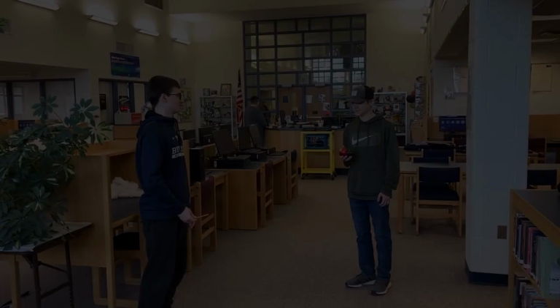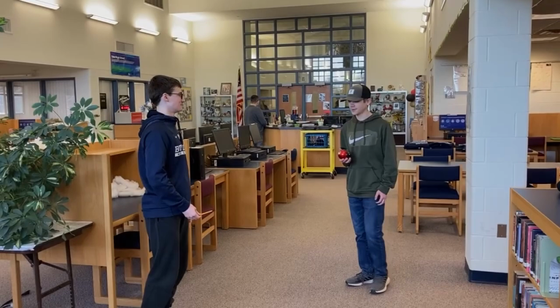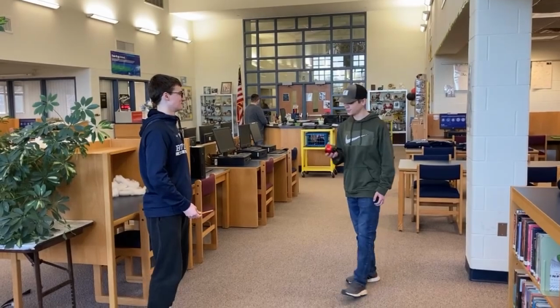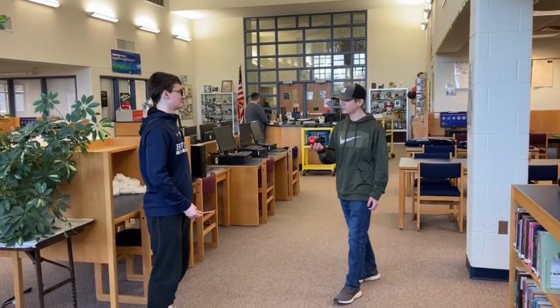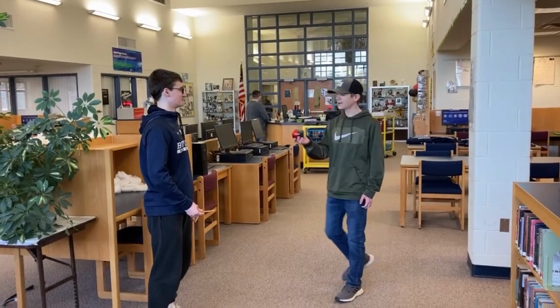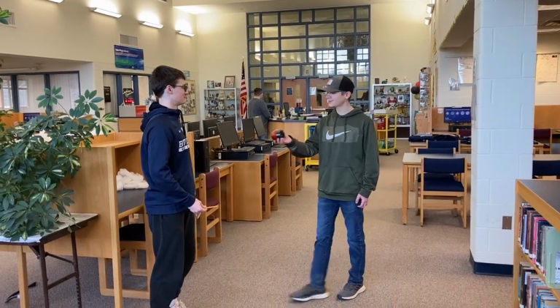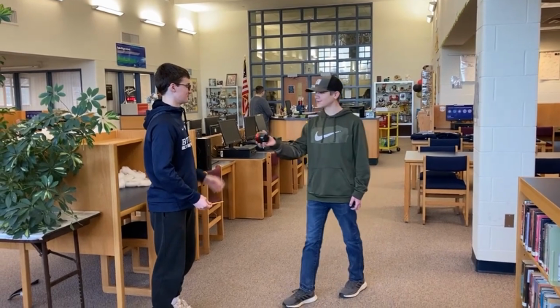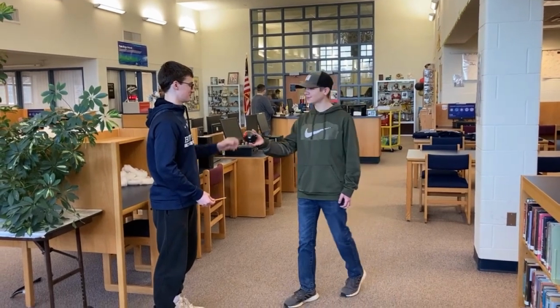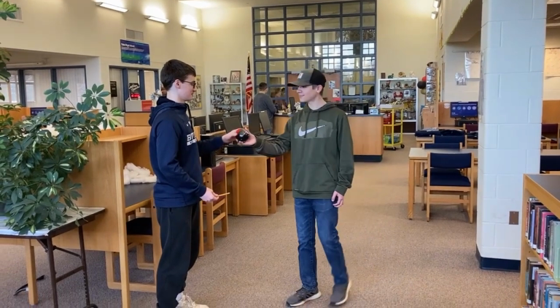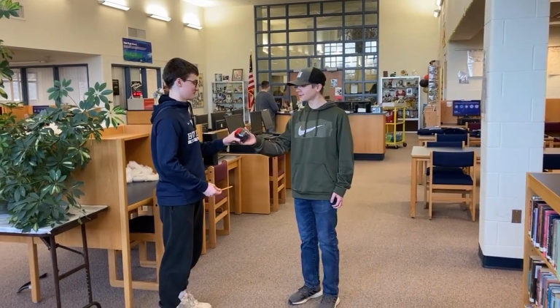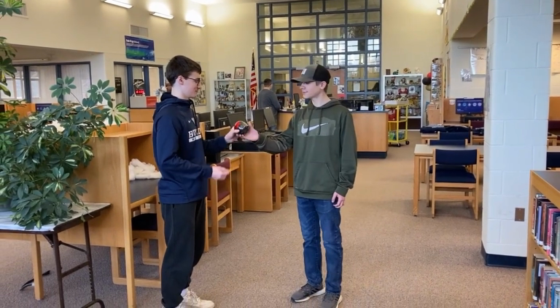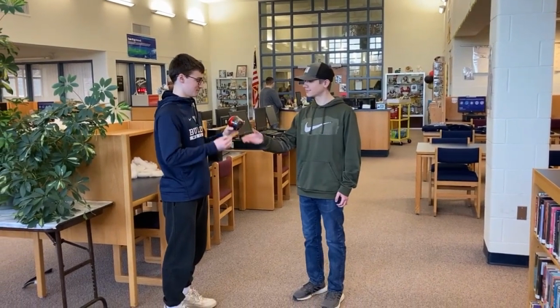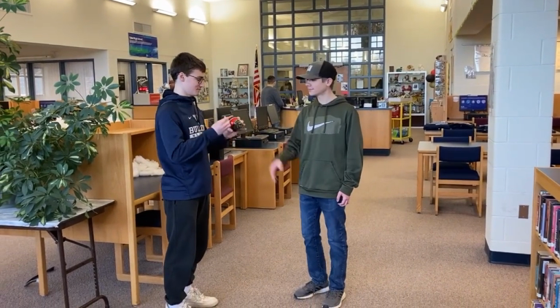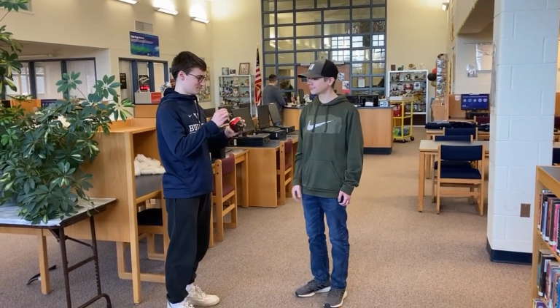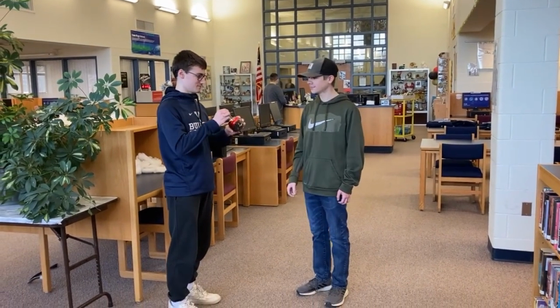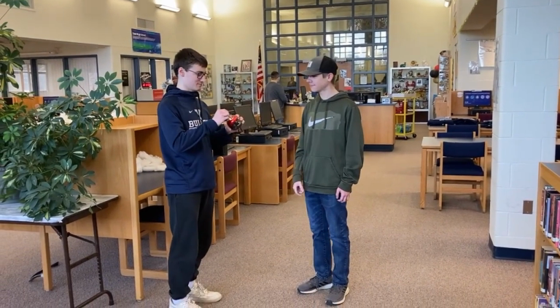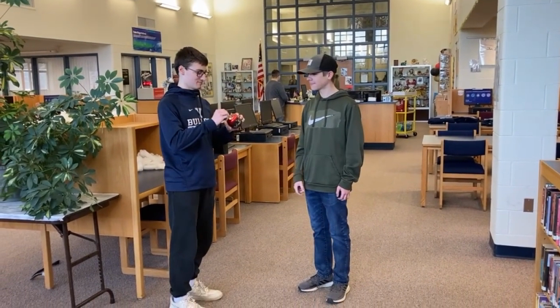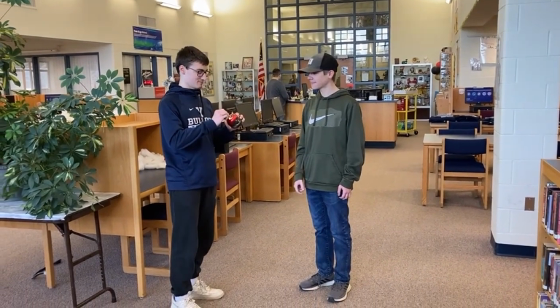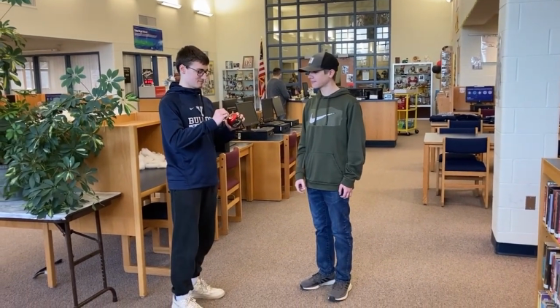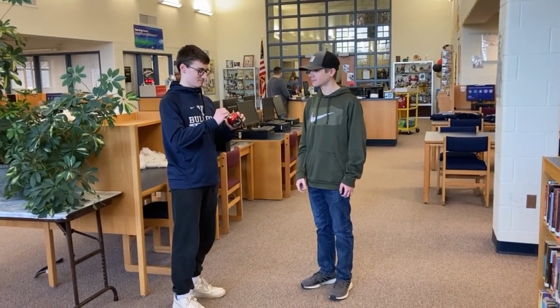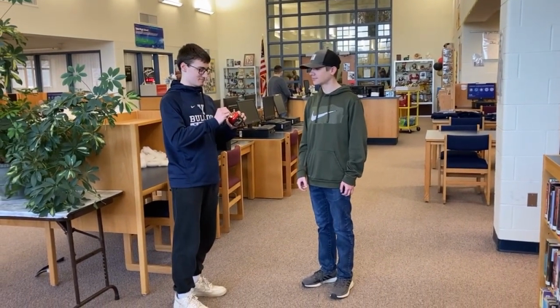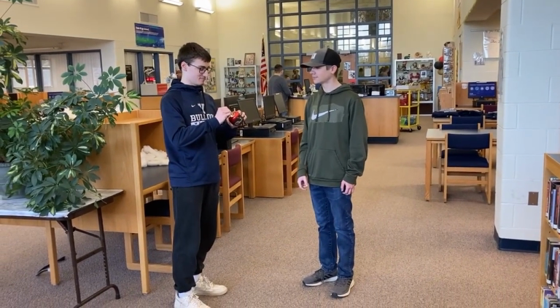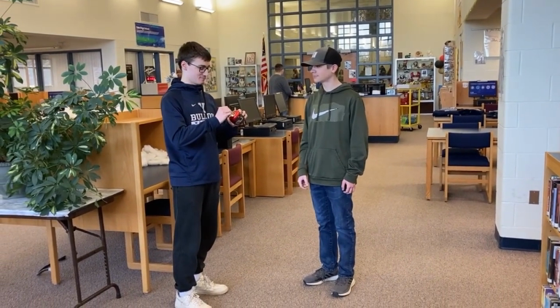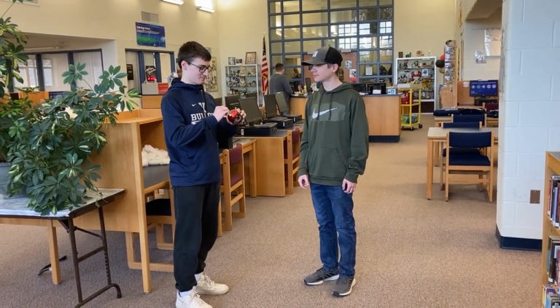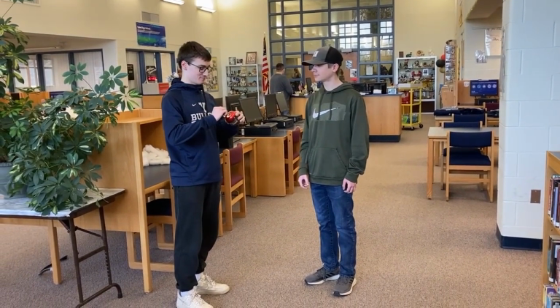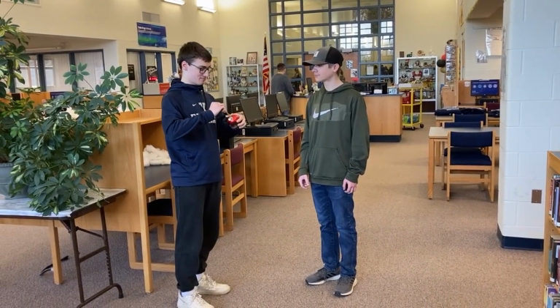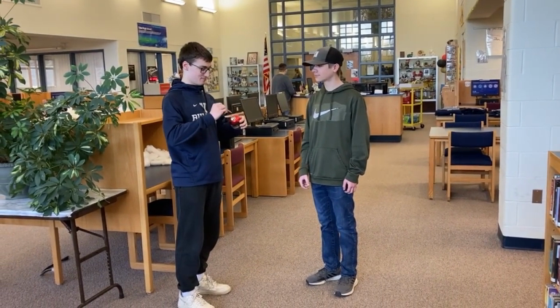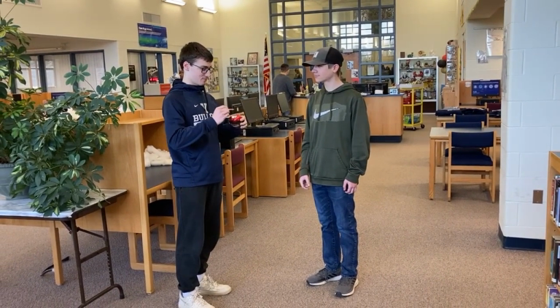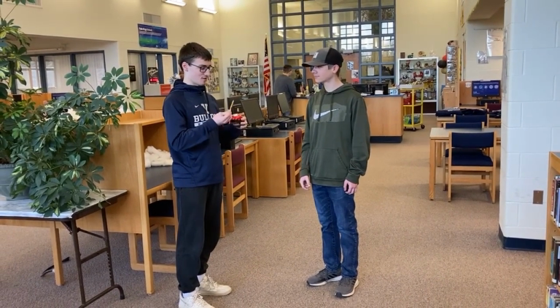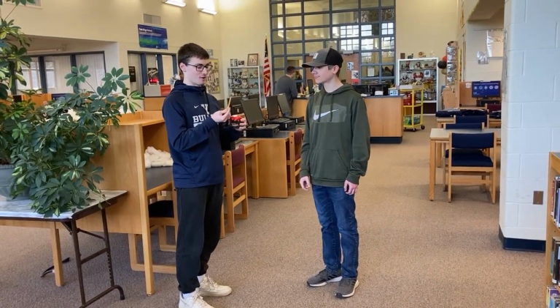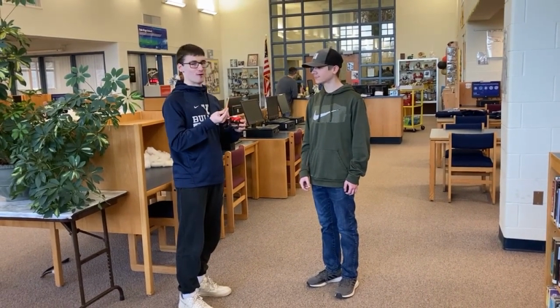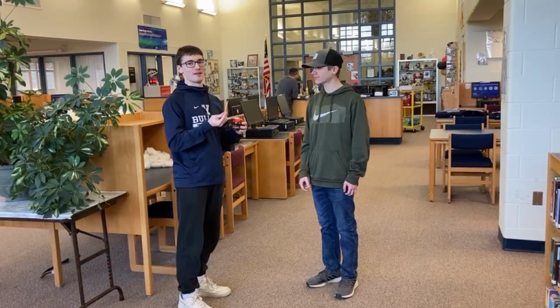Would you buy this pencil sharpener? Oh yeah.